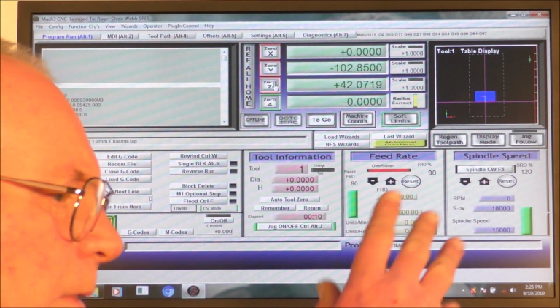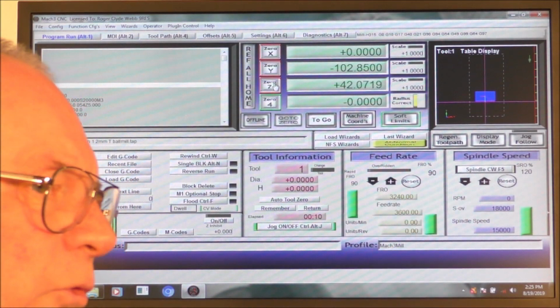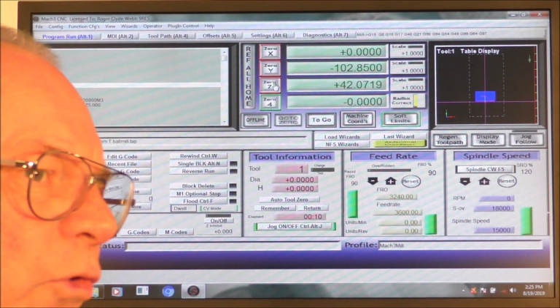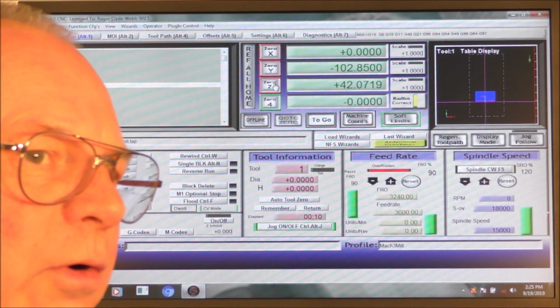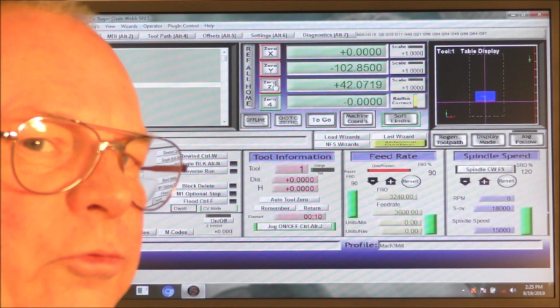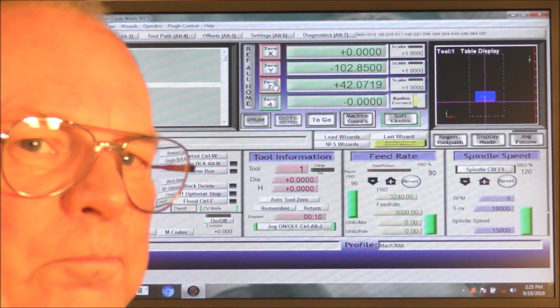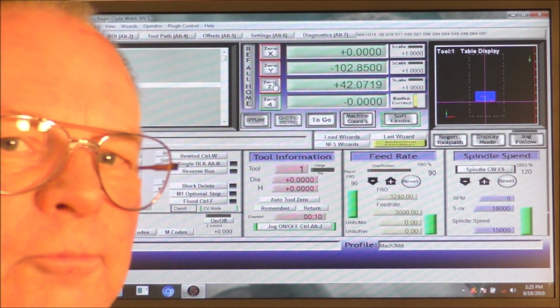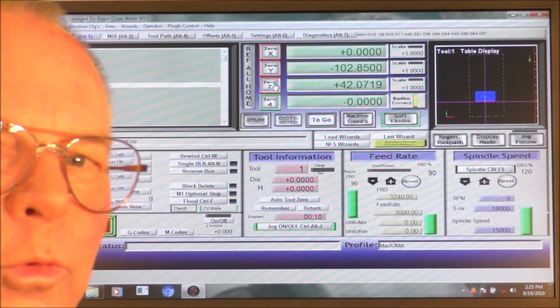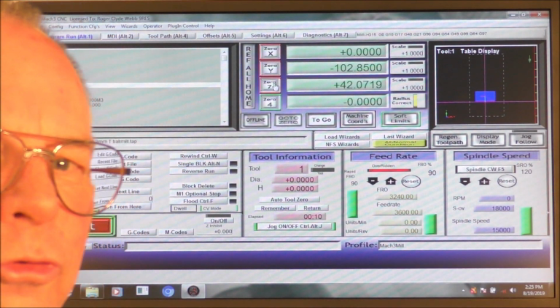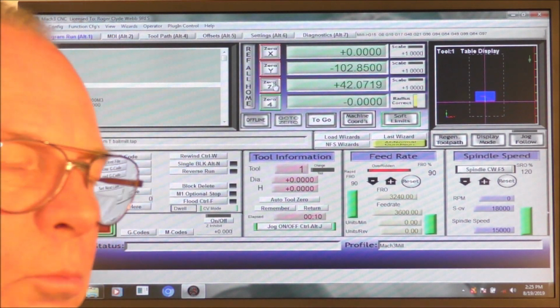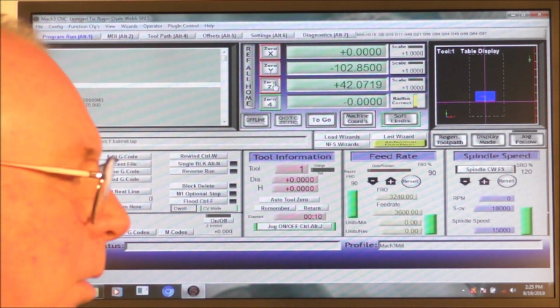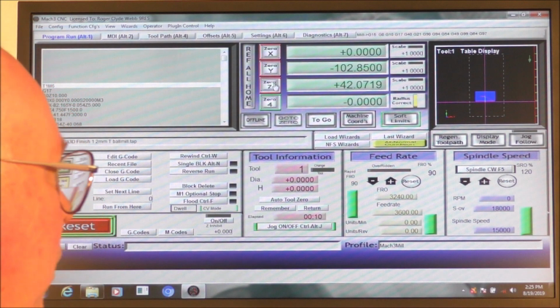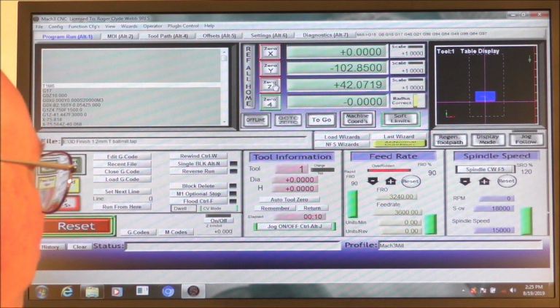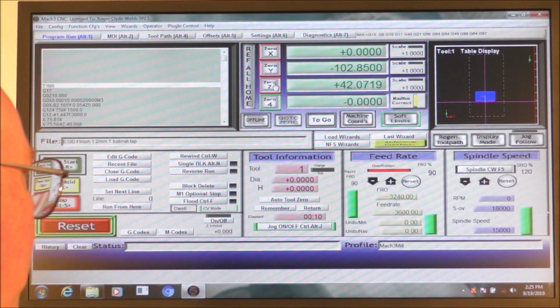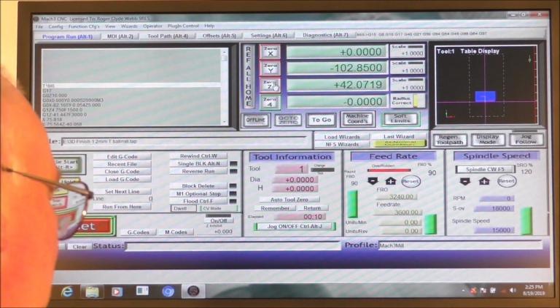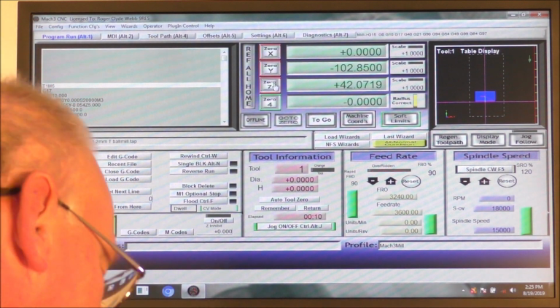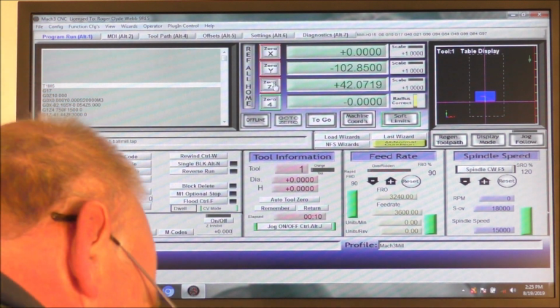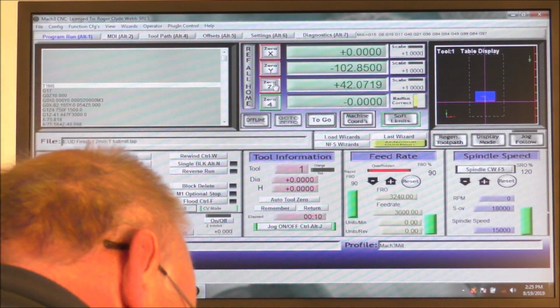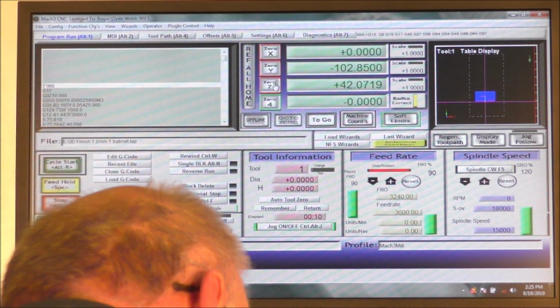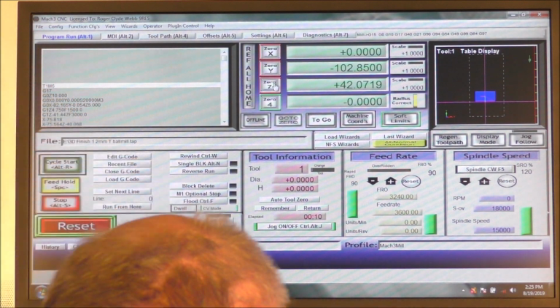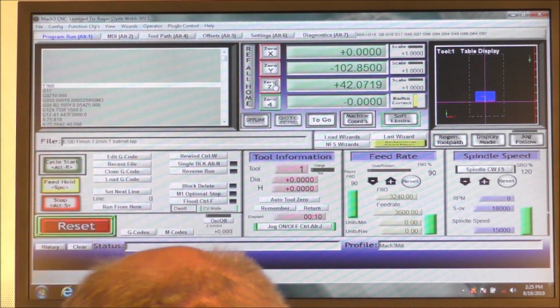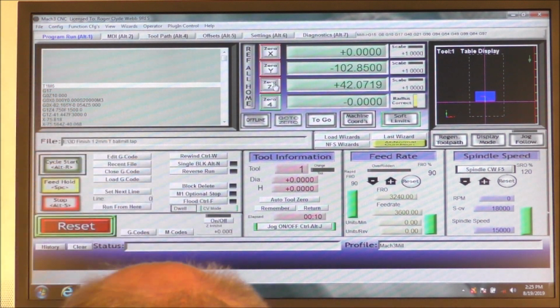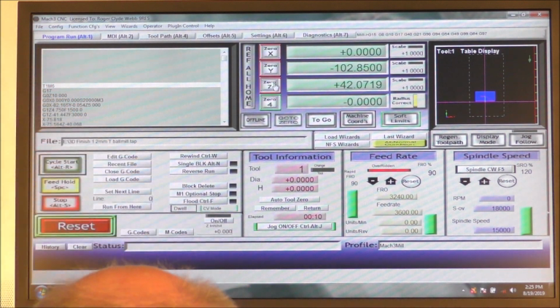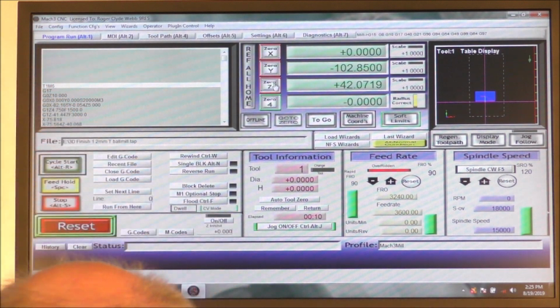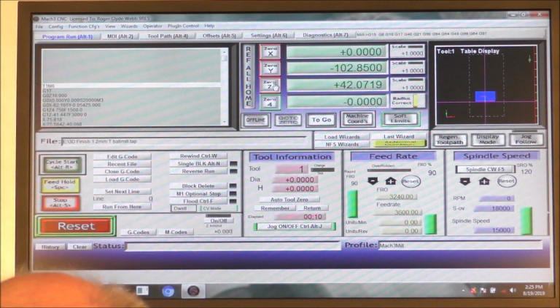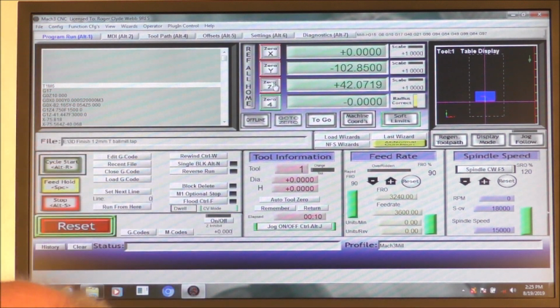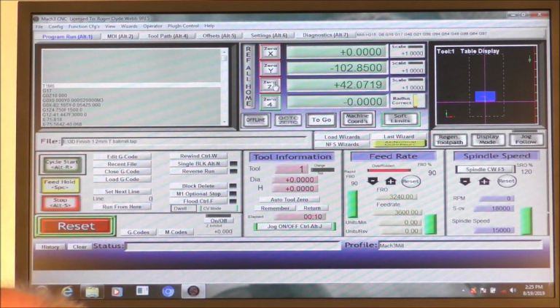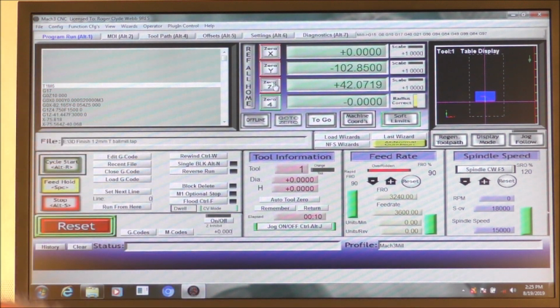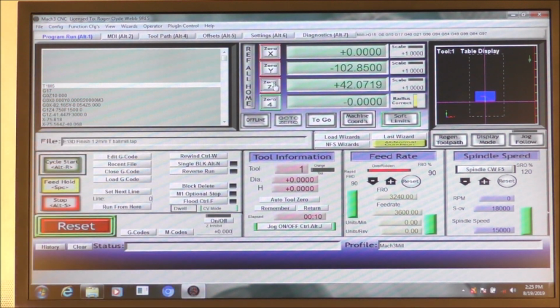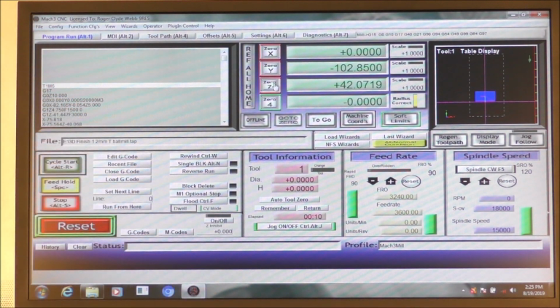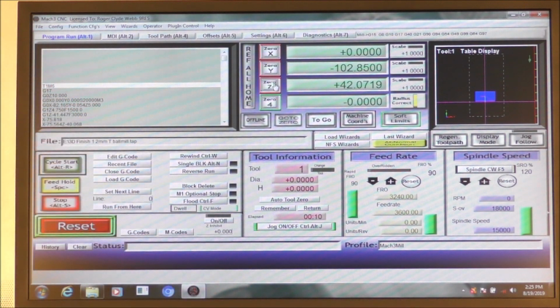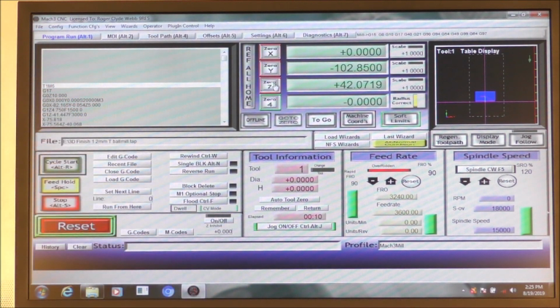That's as near as 42 millimeters as we need to be, so I'm going to reset to zero.